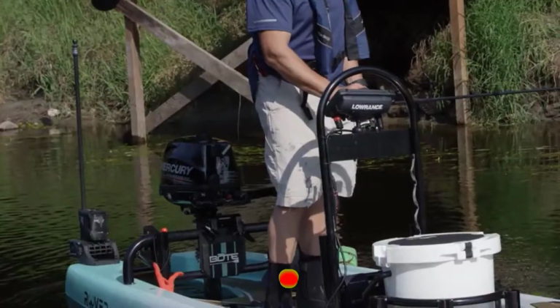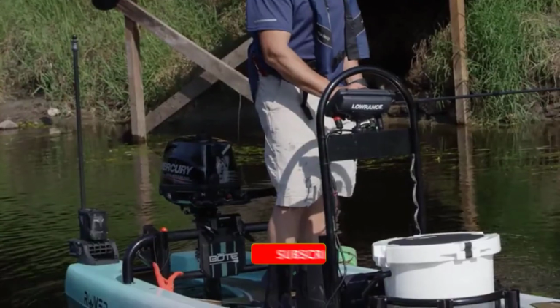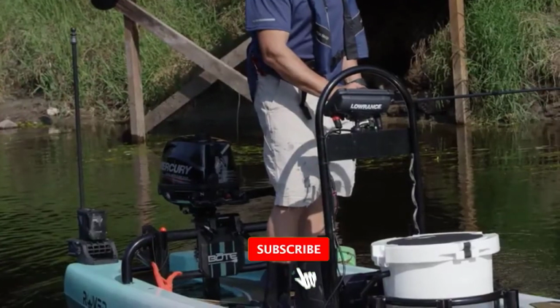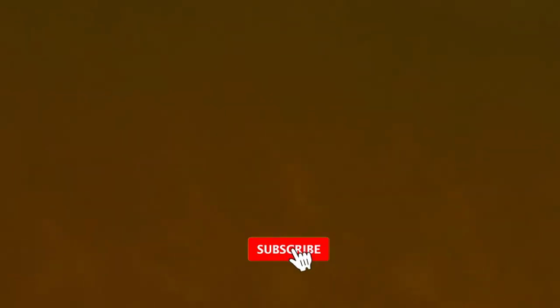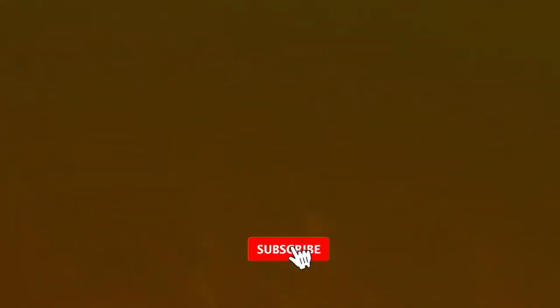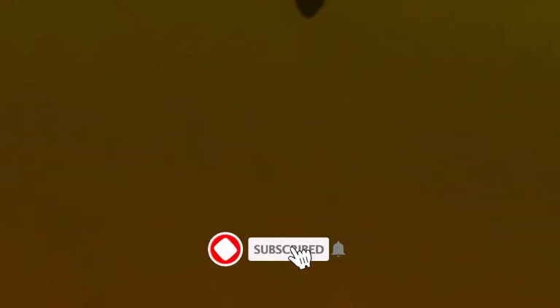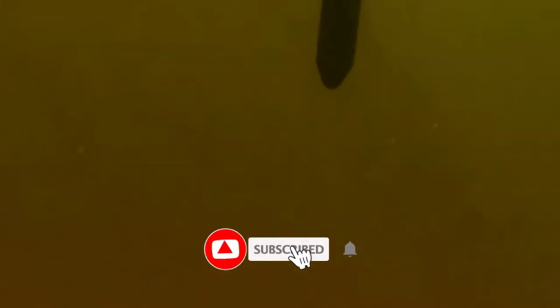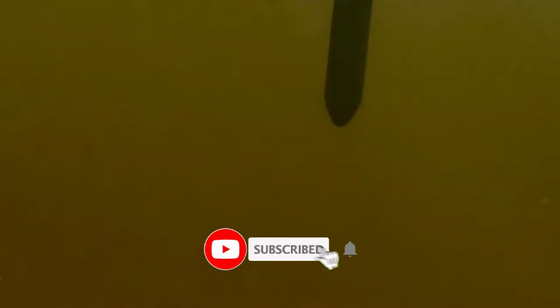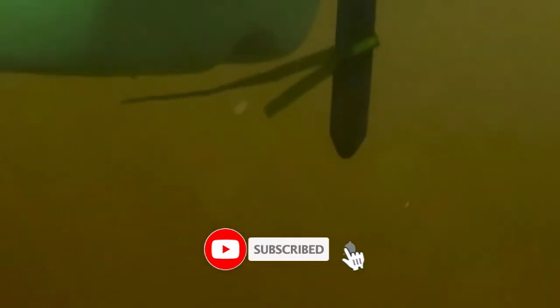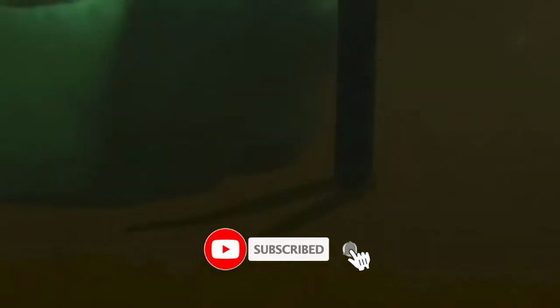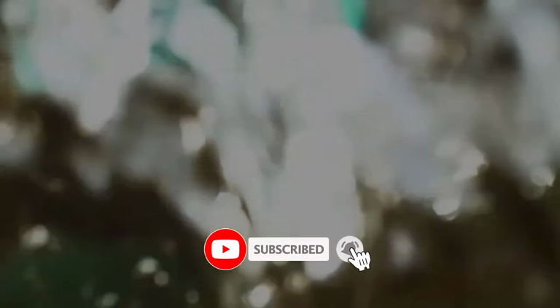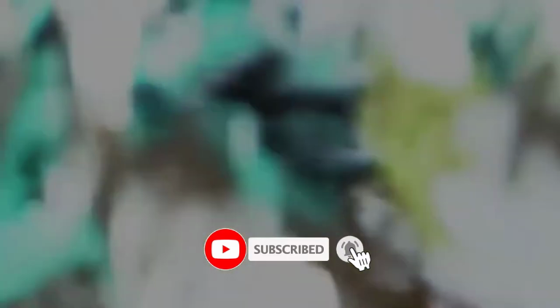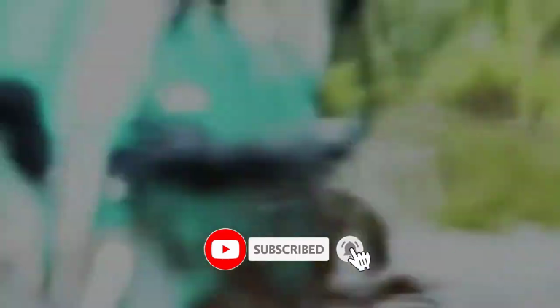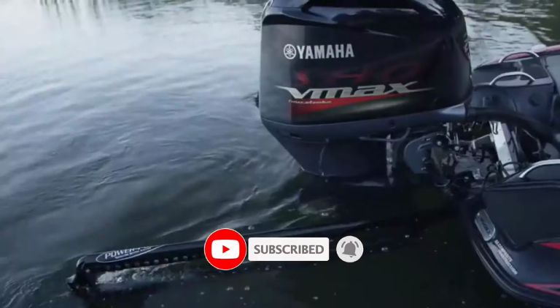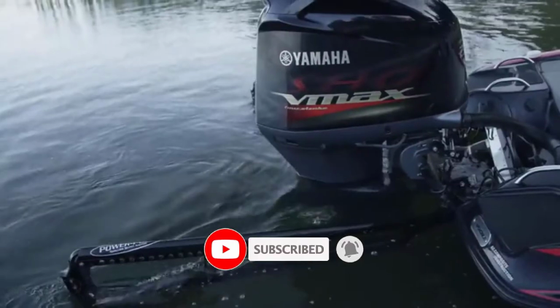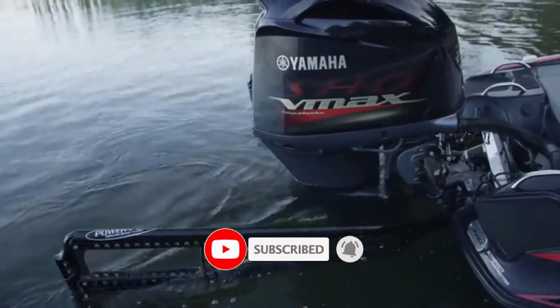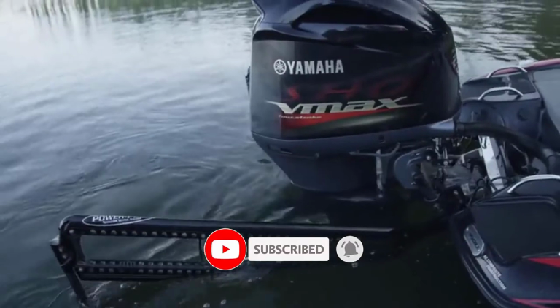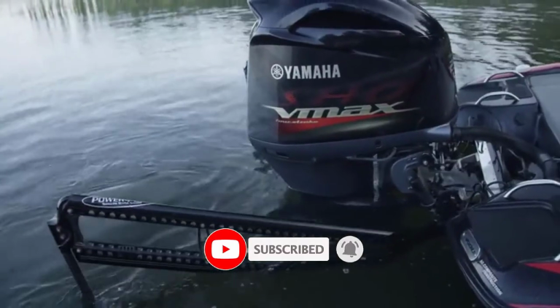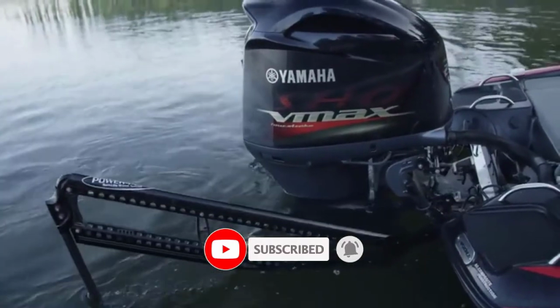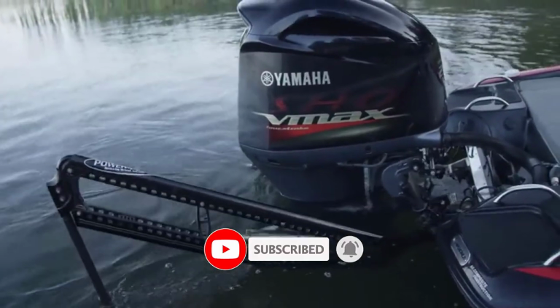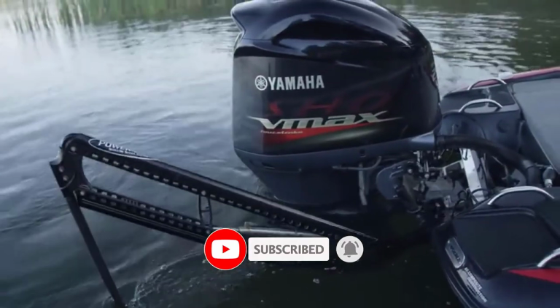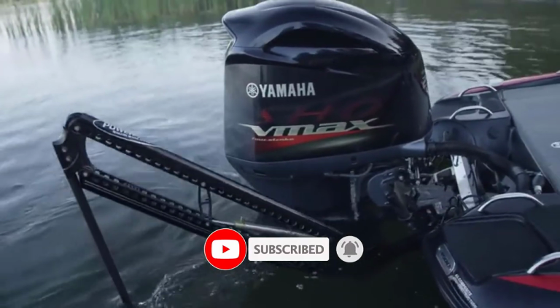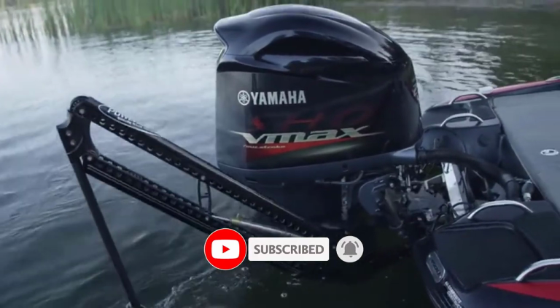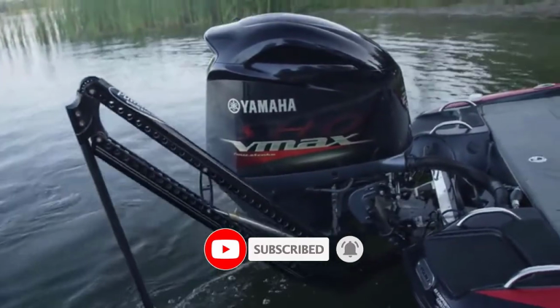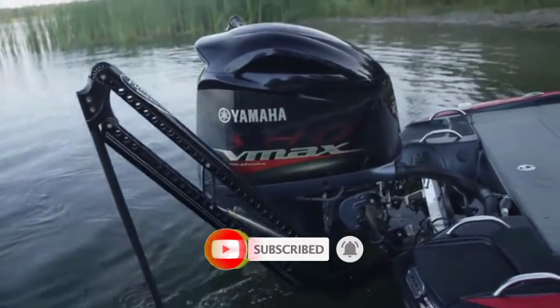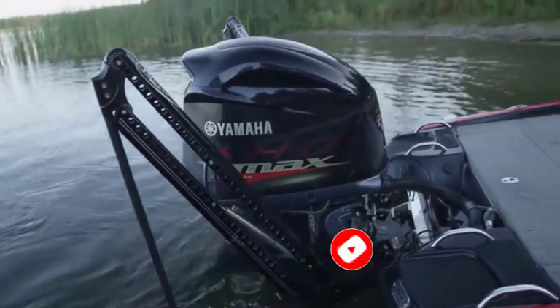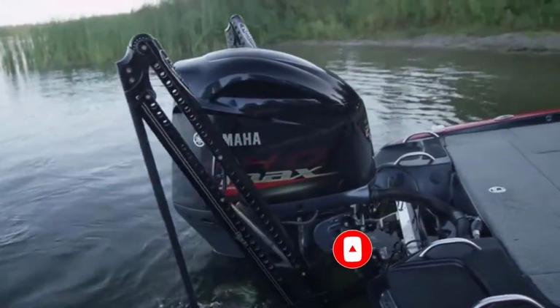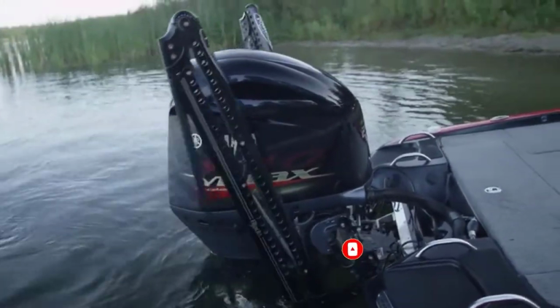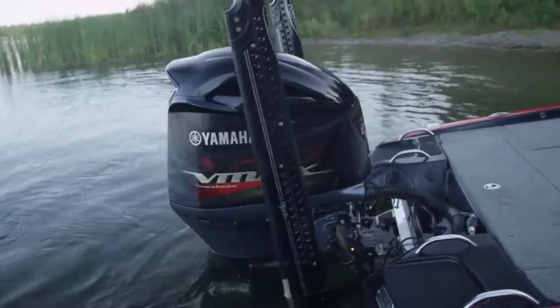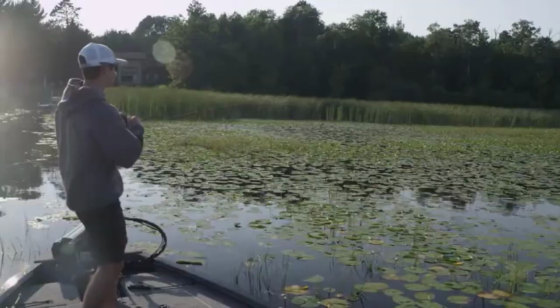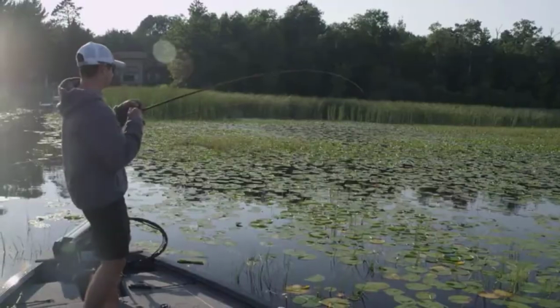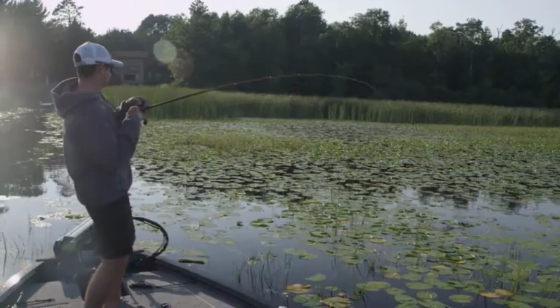Please do check the product link in the description box below and don't forget to subscribe to our channel to enjoy more awesome content like this. So without any delay, let's get started.